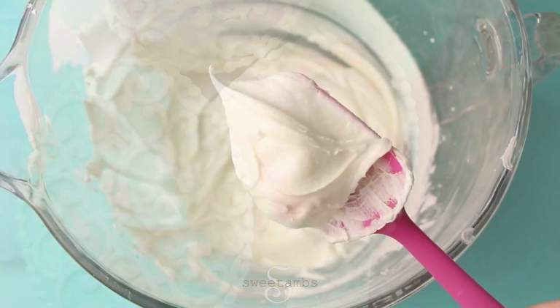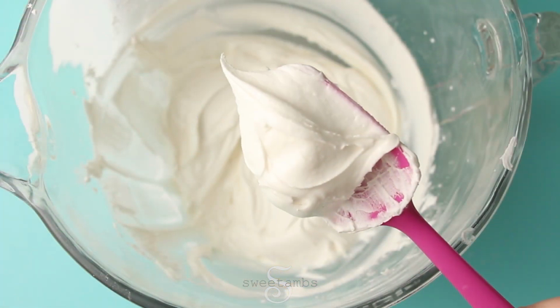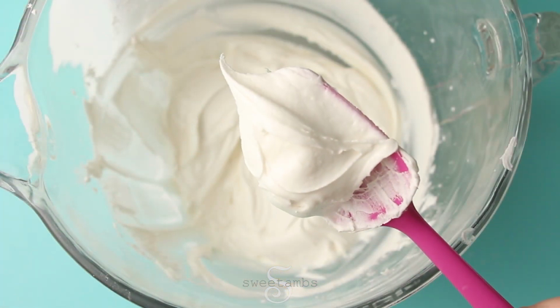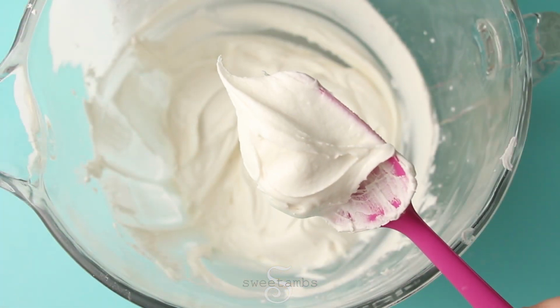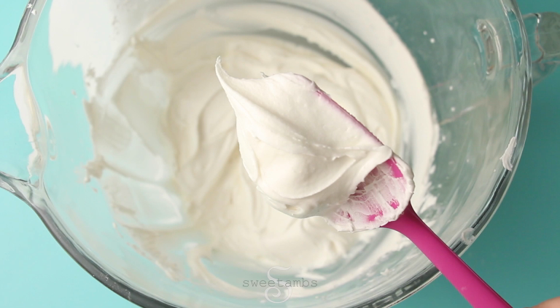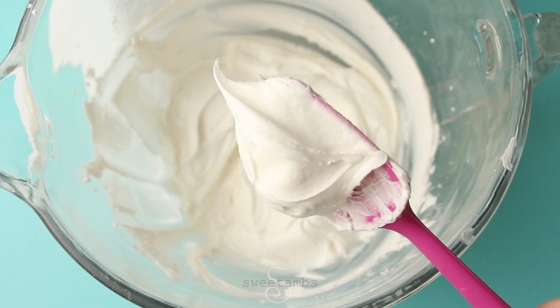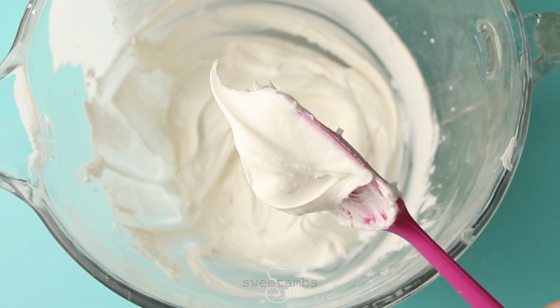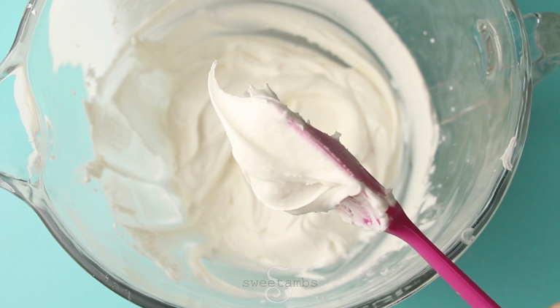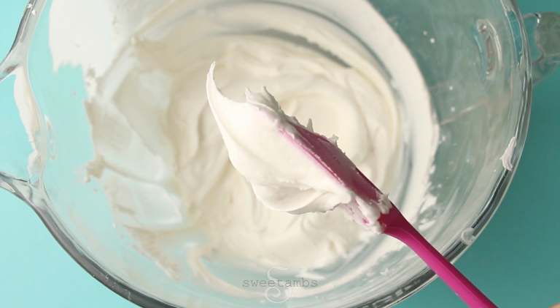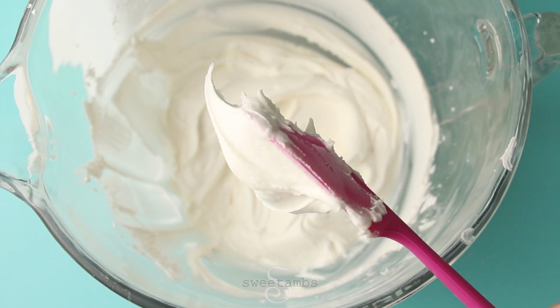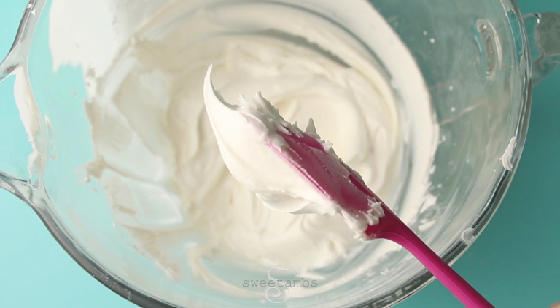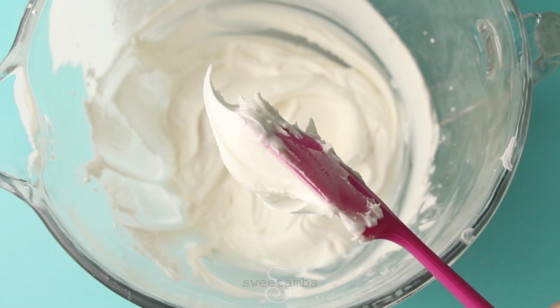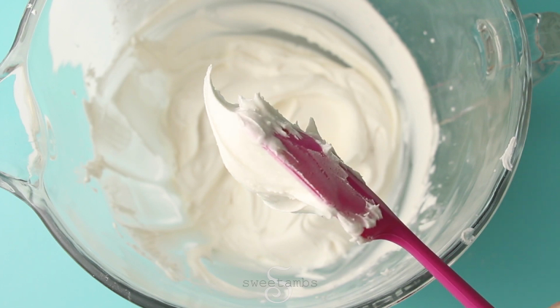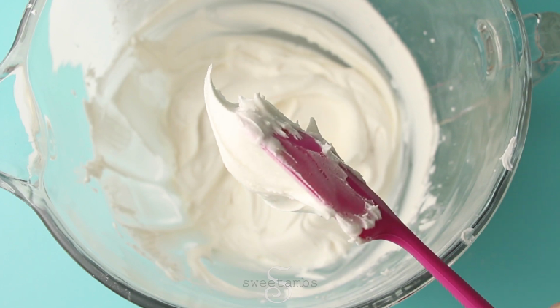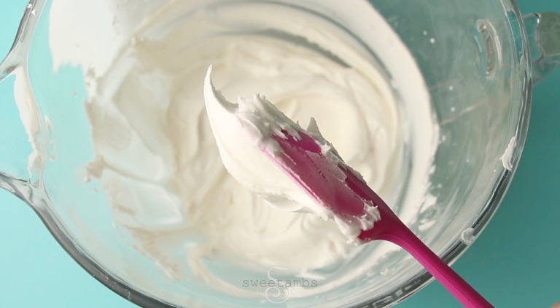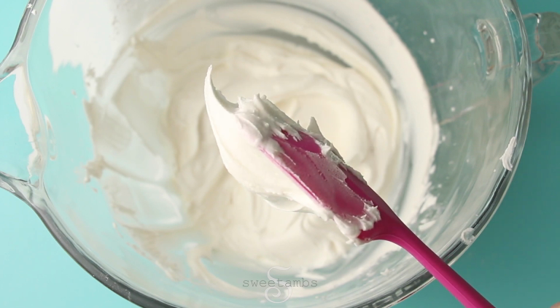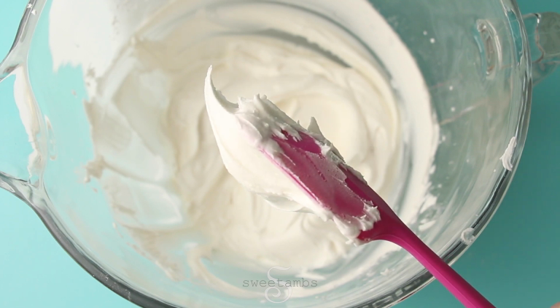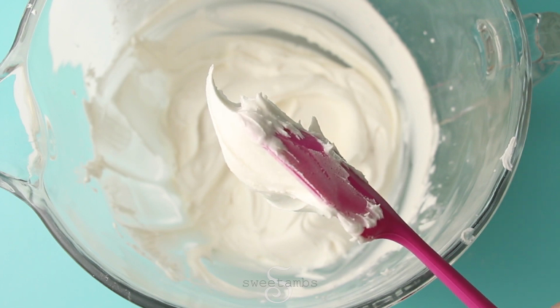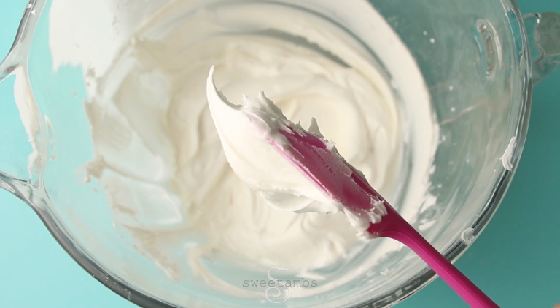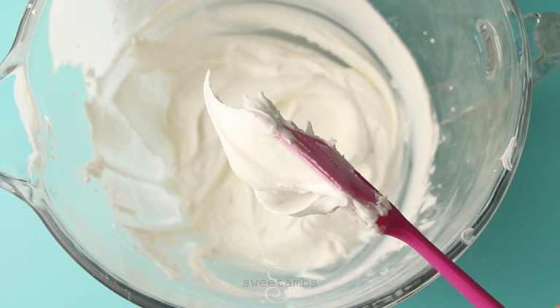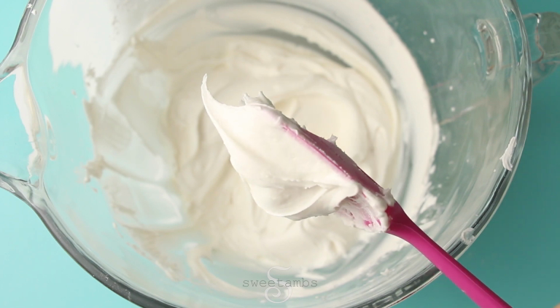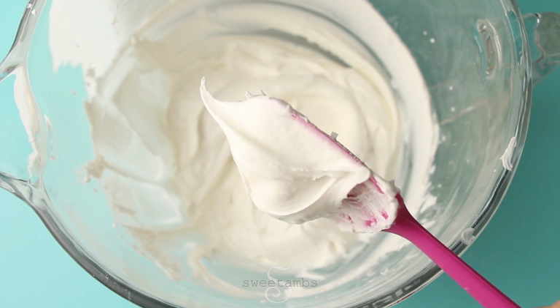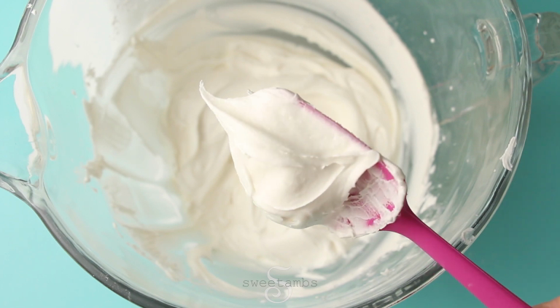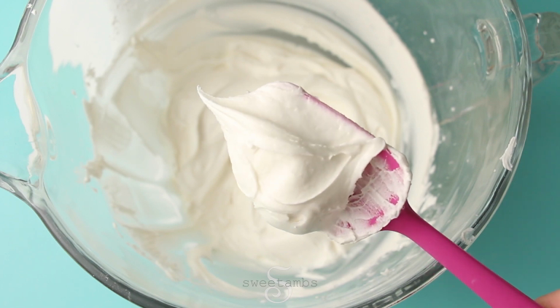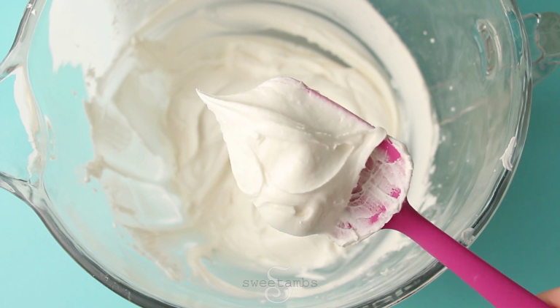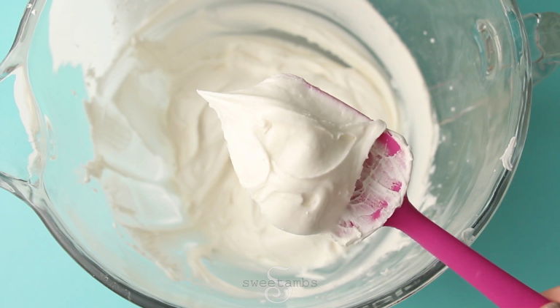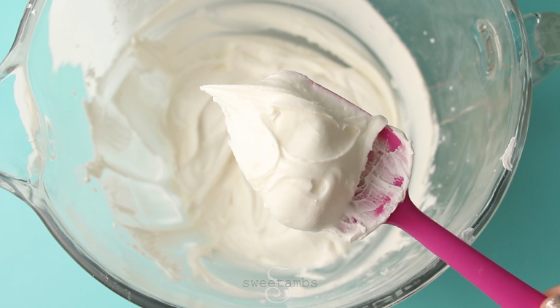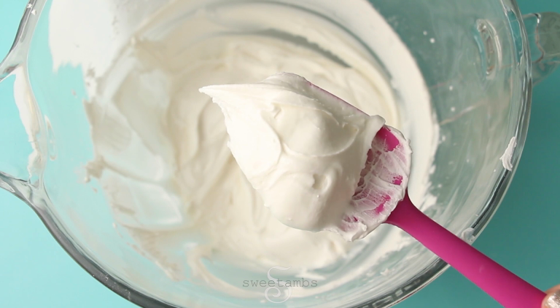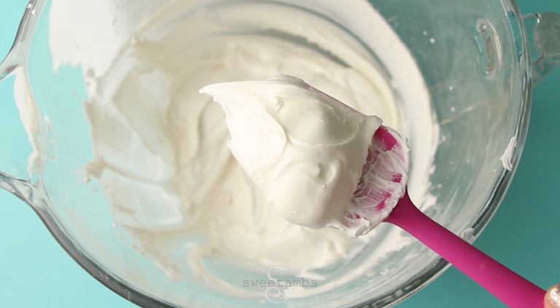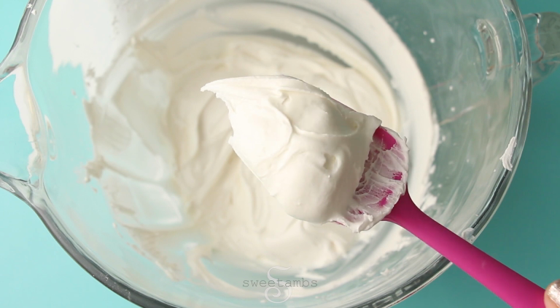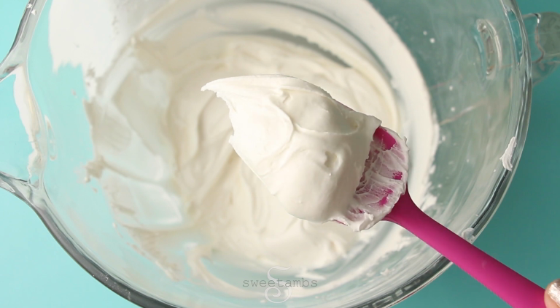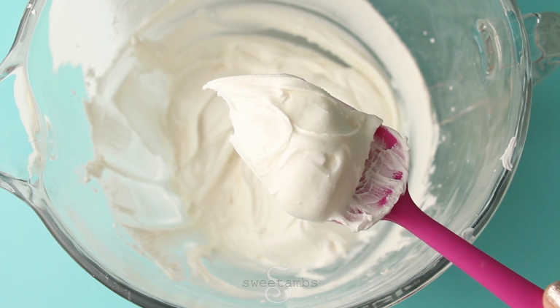Start out by making the royal icing according to the instructions on the package. The icing should hold a stiff peak like this.